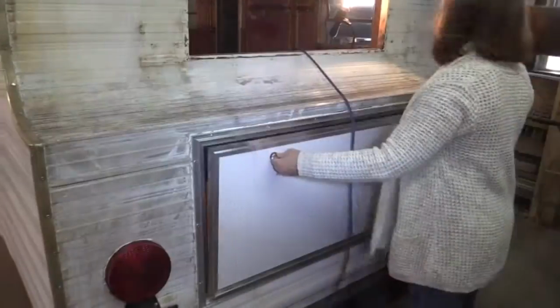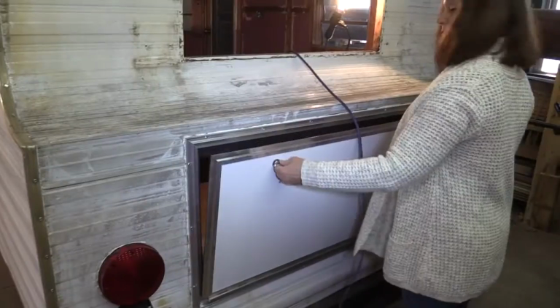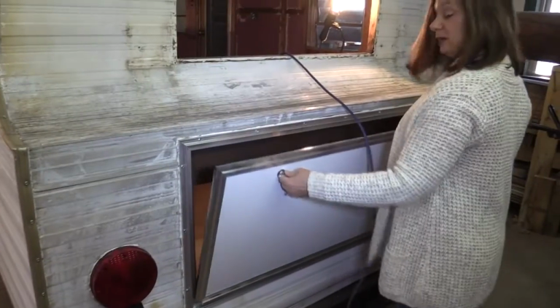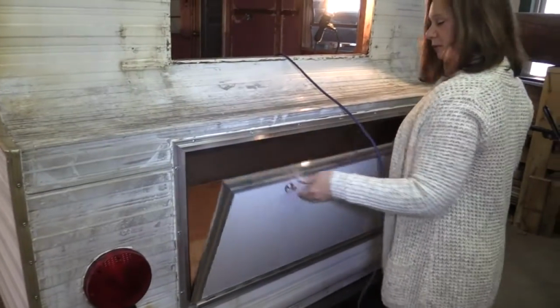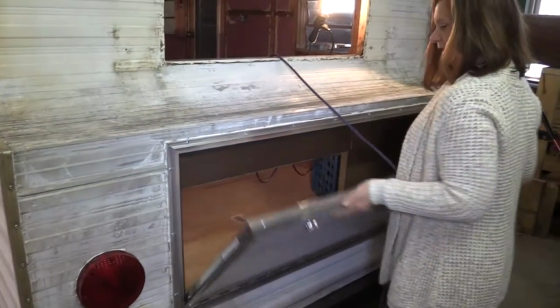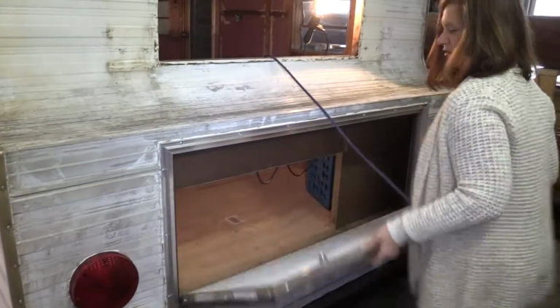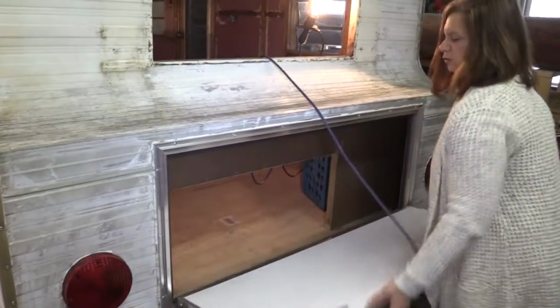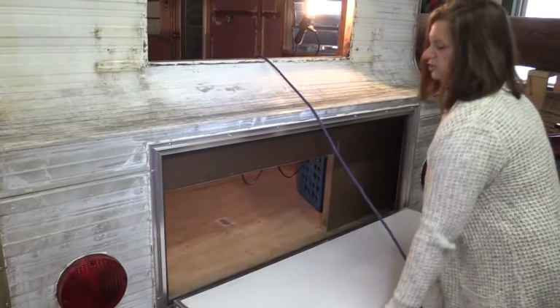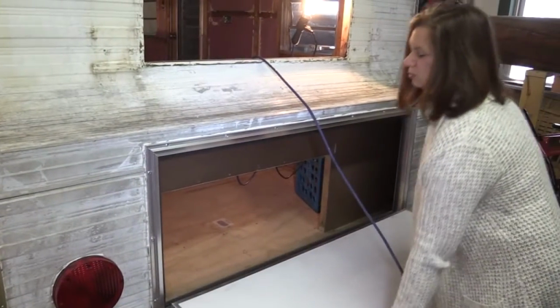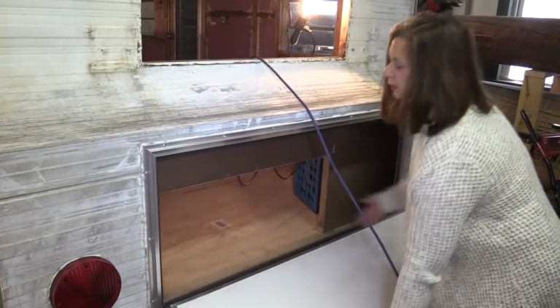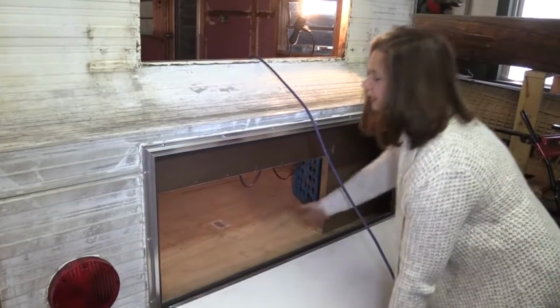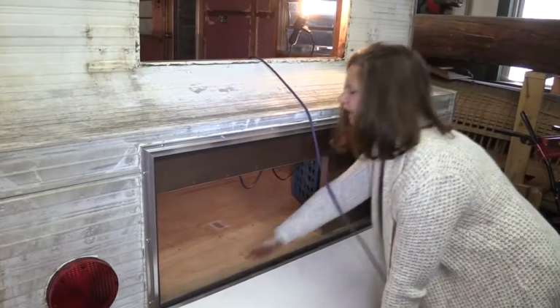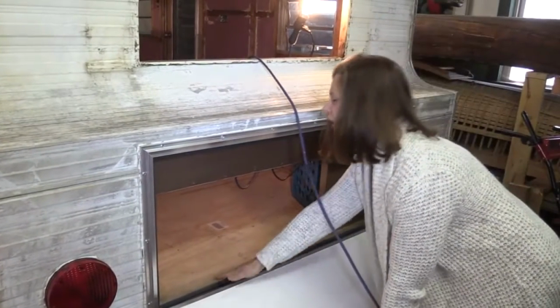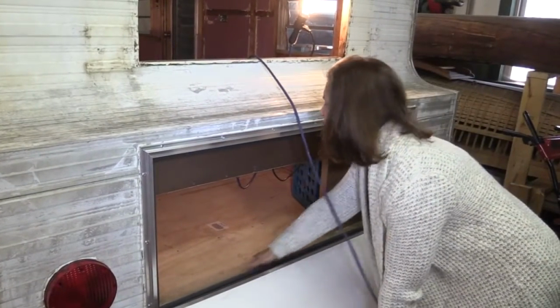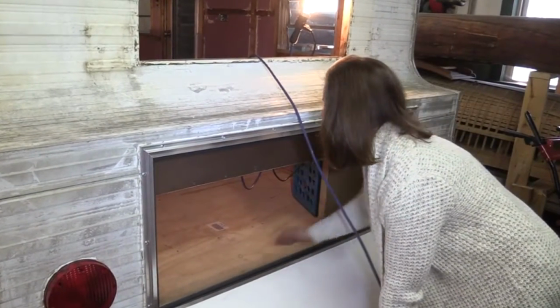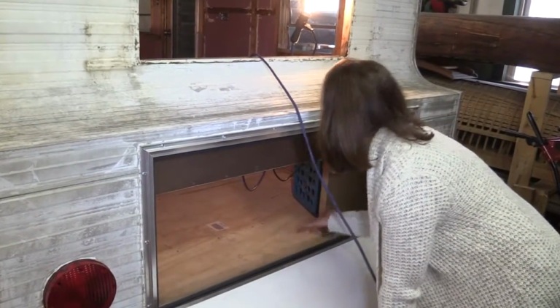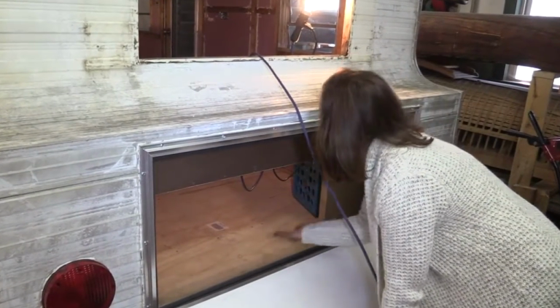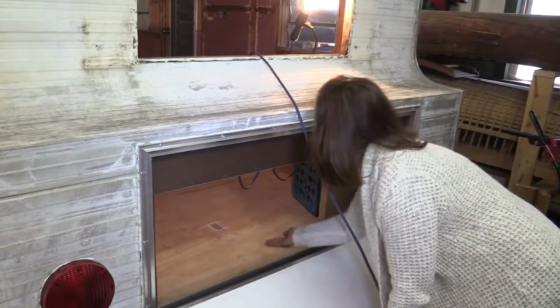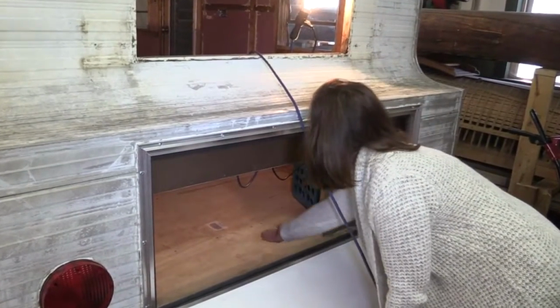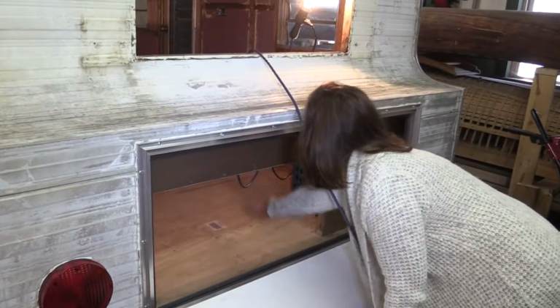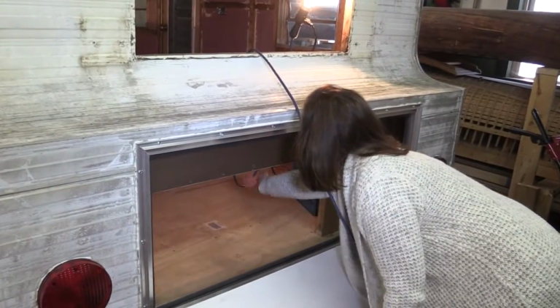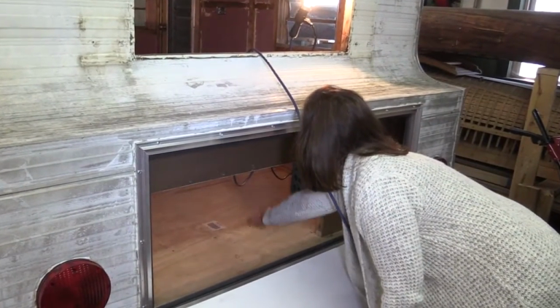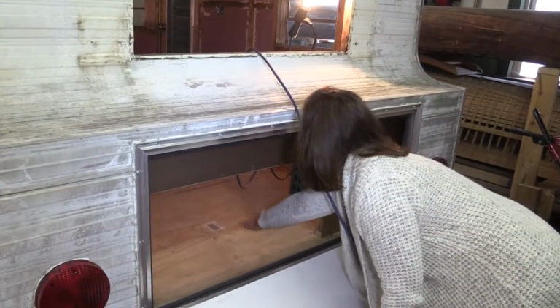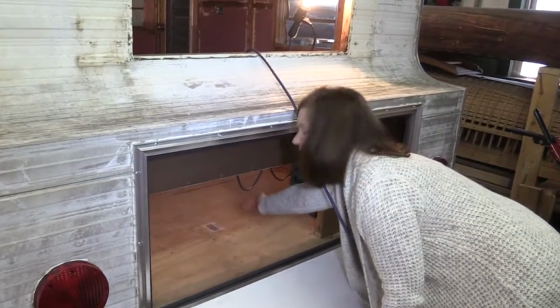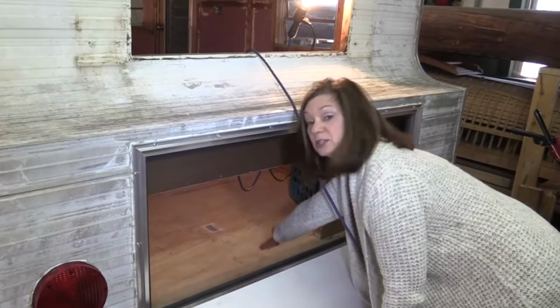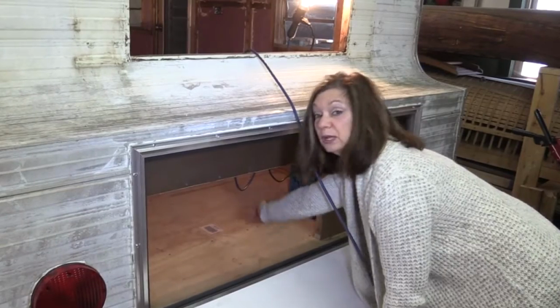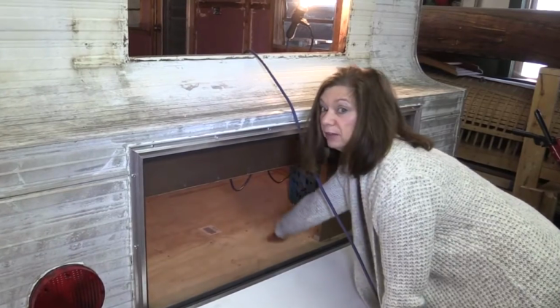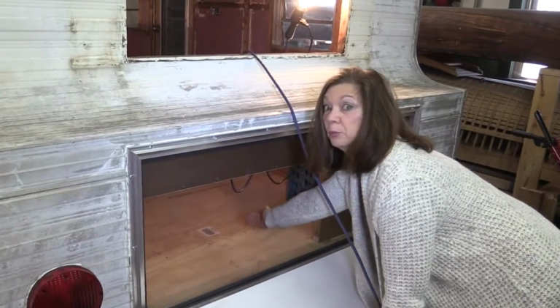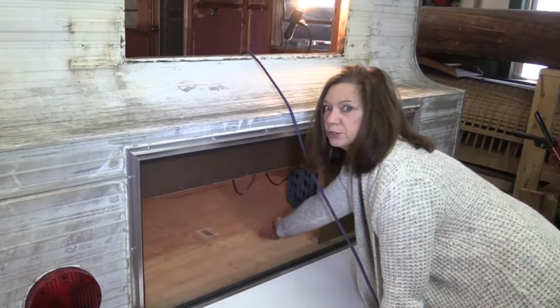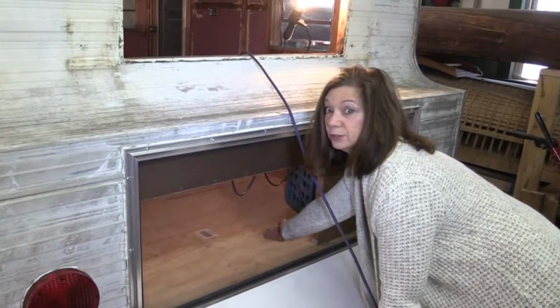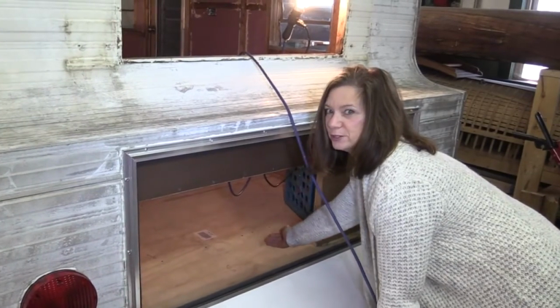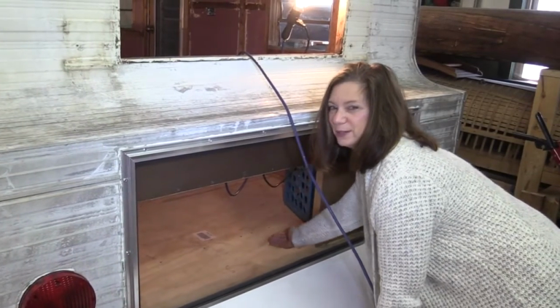This big new hatch is where we'll store things like lawn chairs, and it'll go through under the bed so we'll have a lot more storage space.